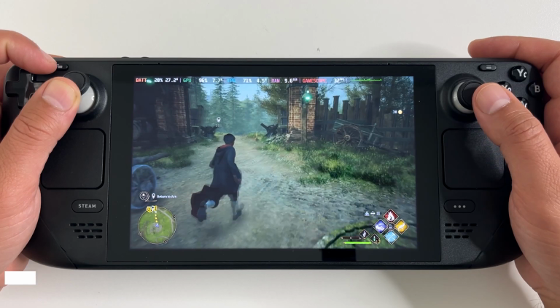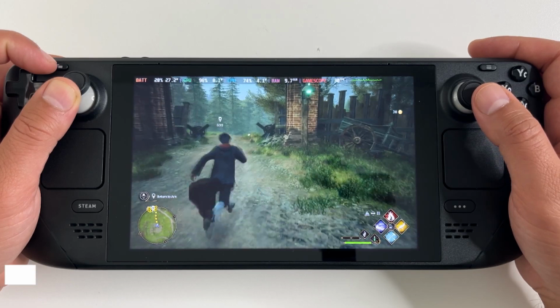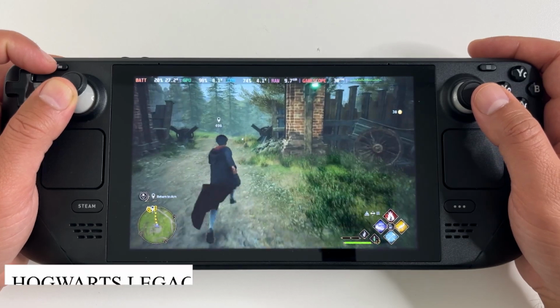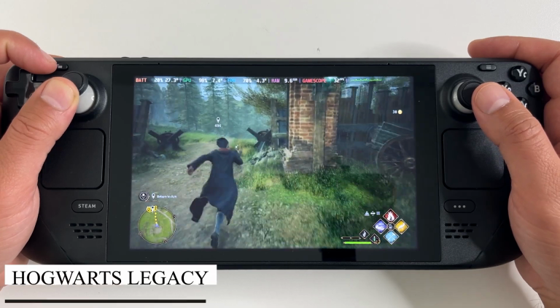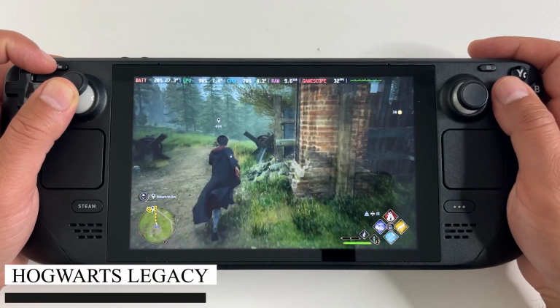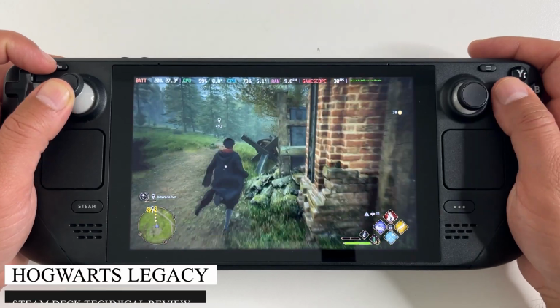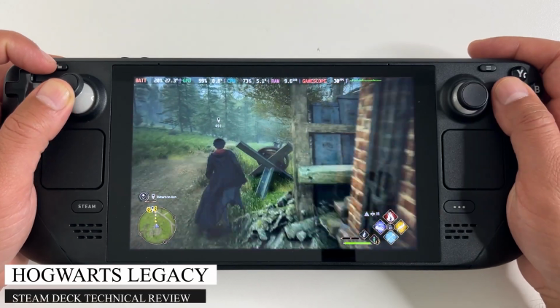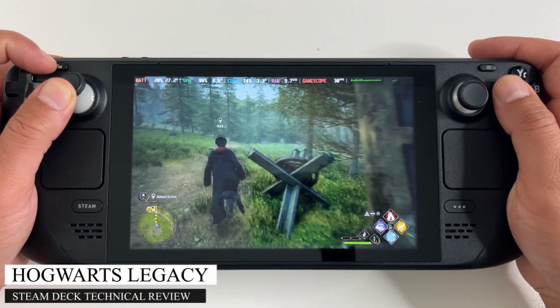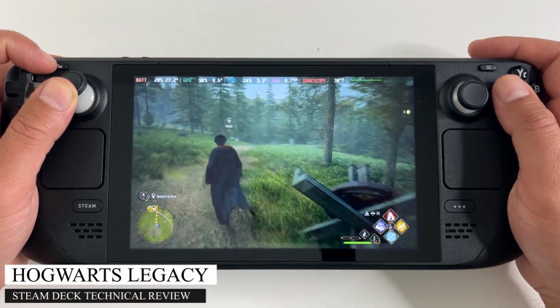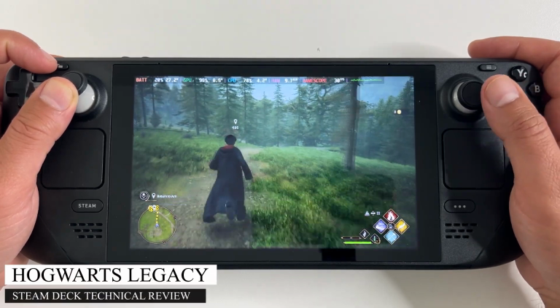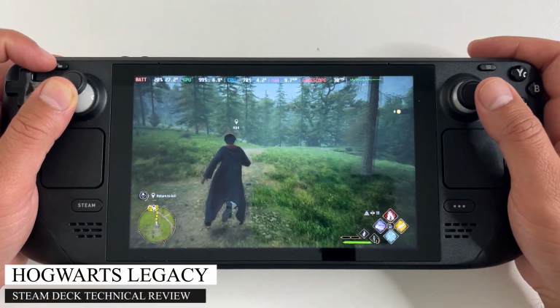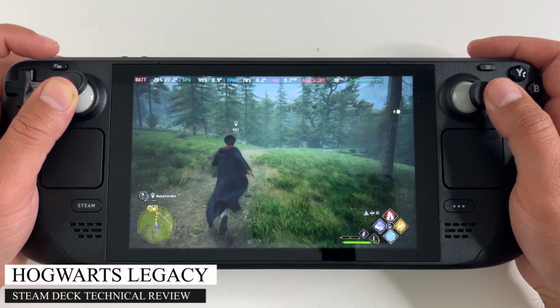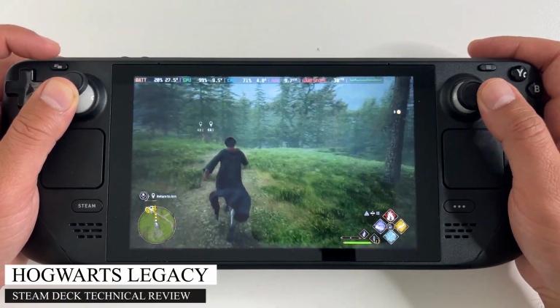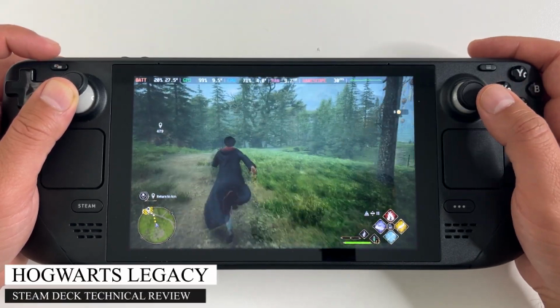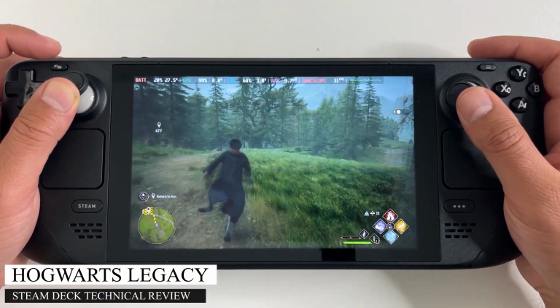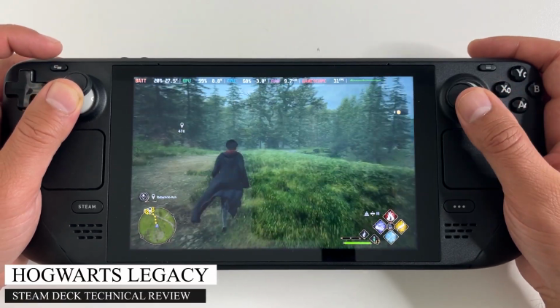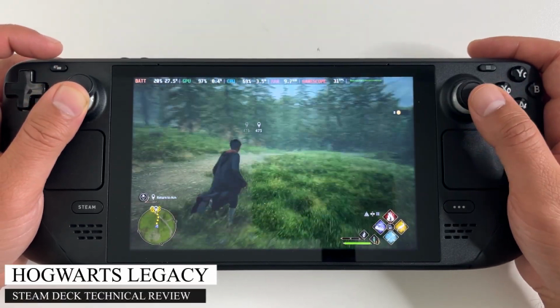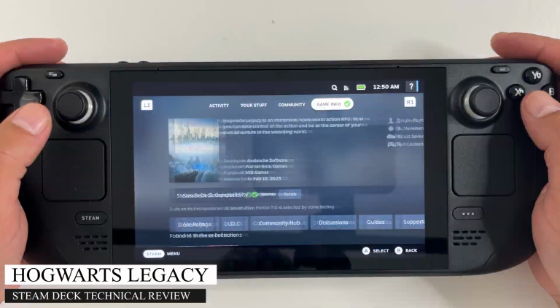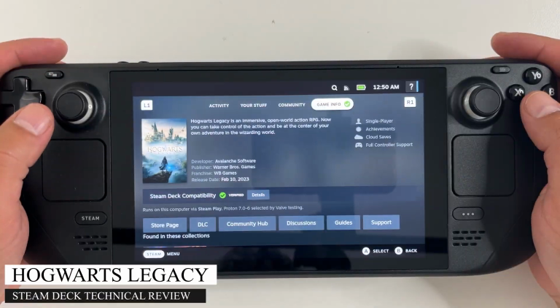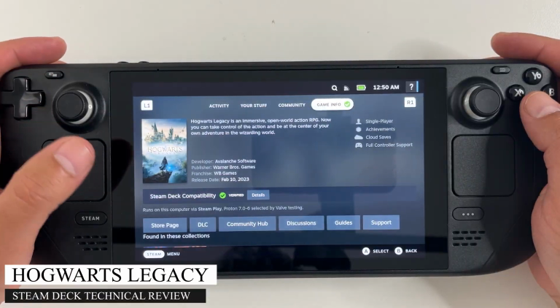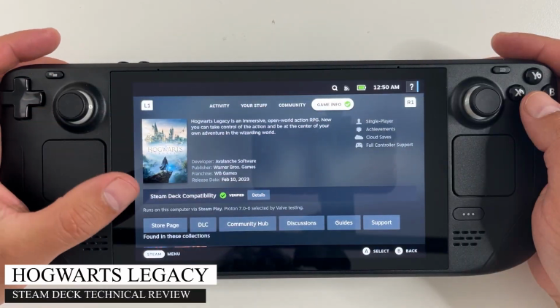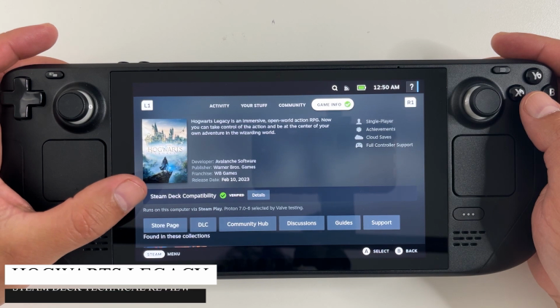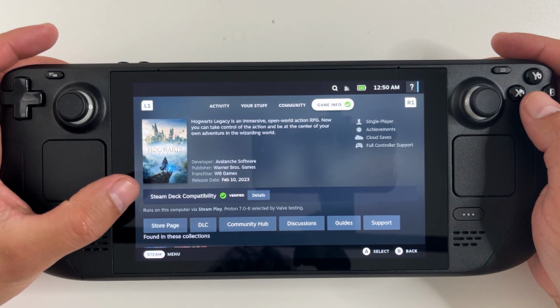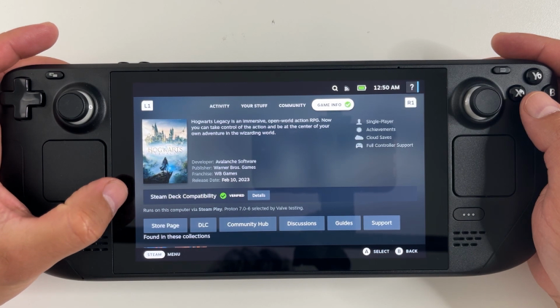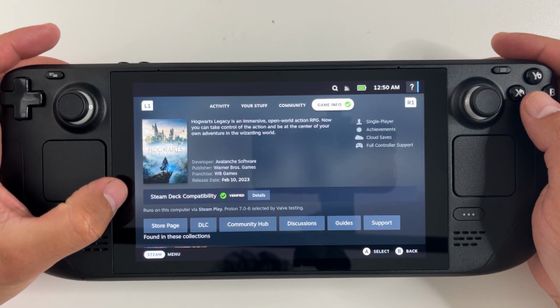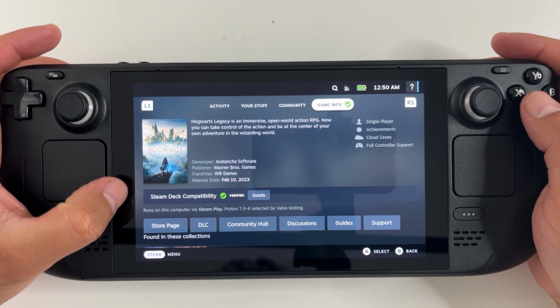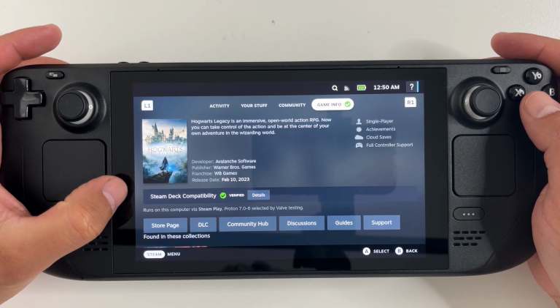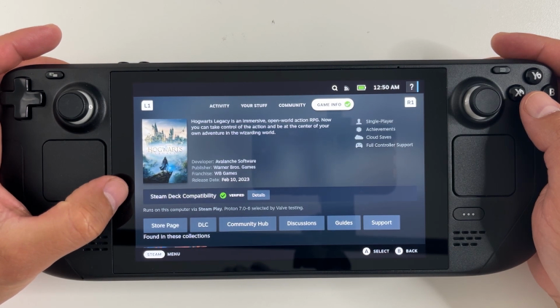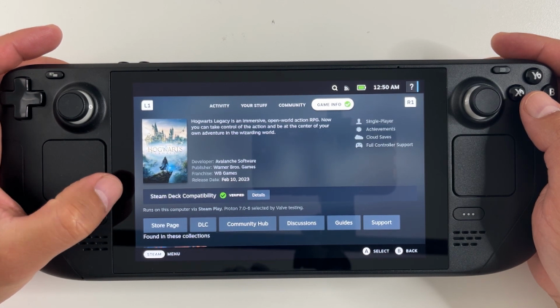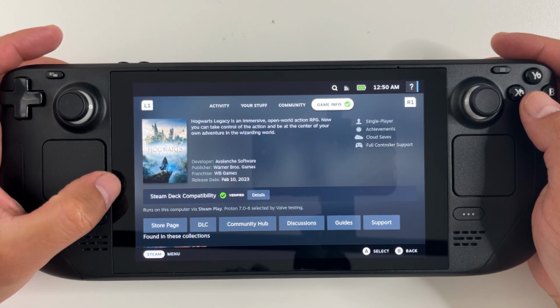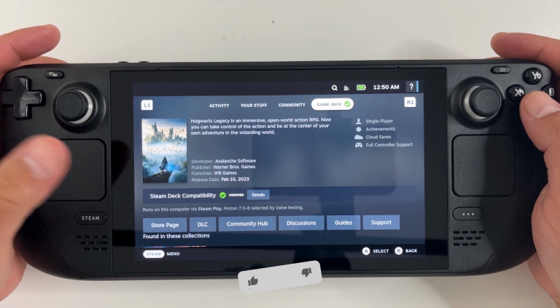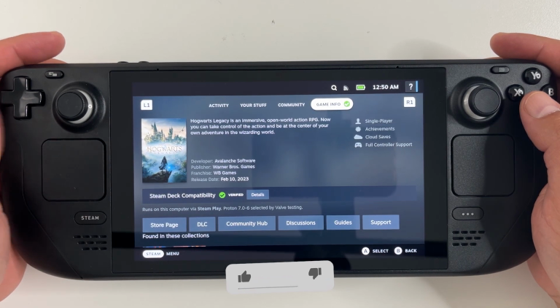Let's check out Hogwarts Legacy on Steam Deck. This game is Steam Deck verified, so that hopefully means it runs well.